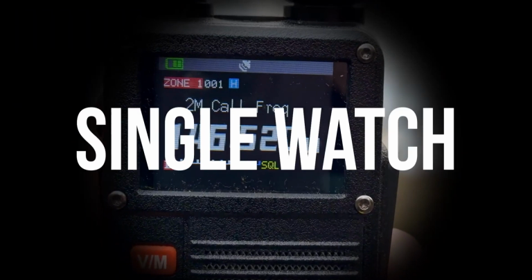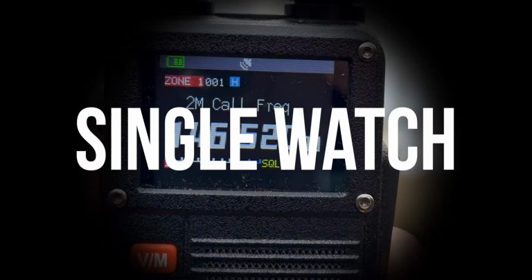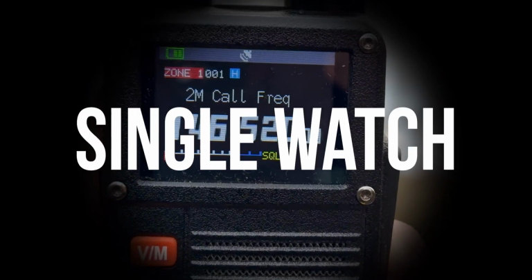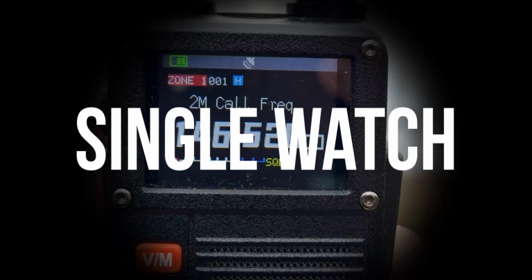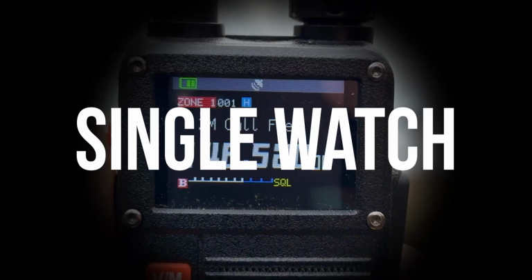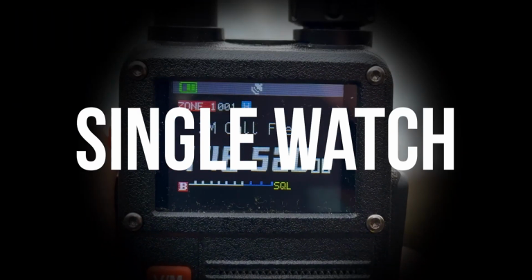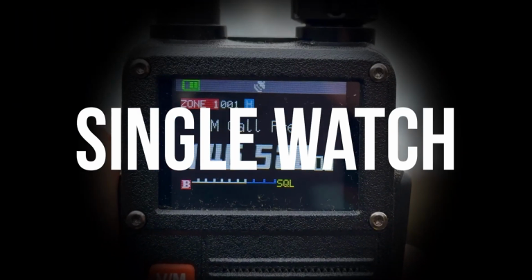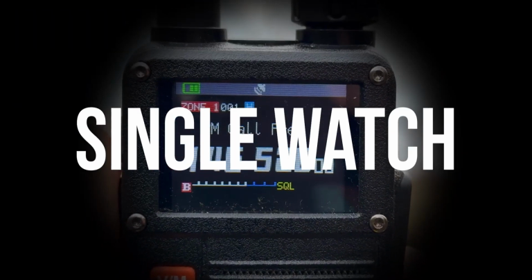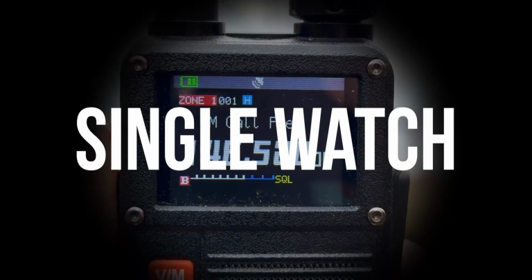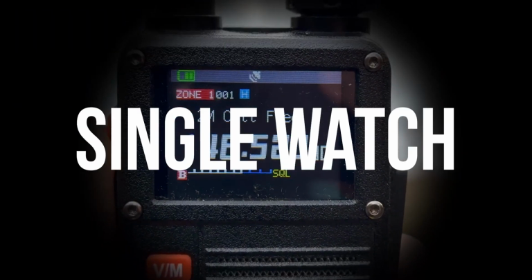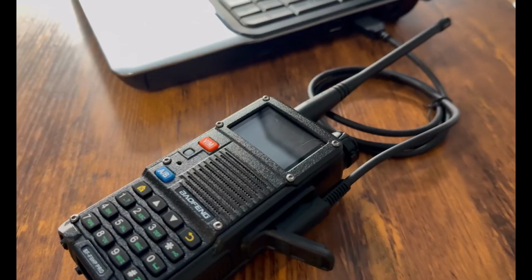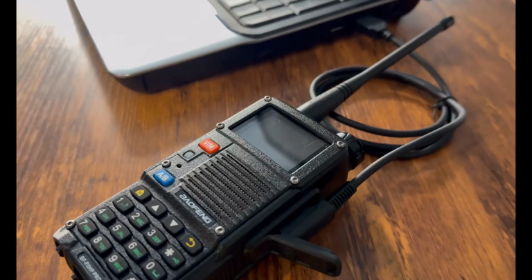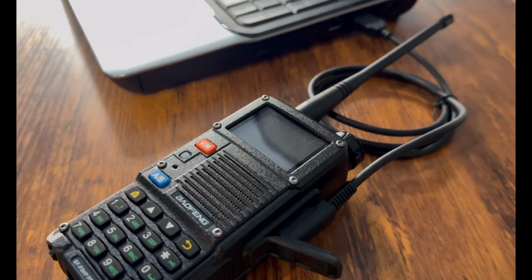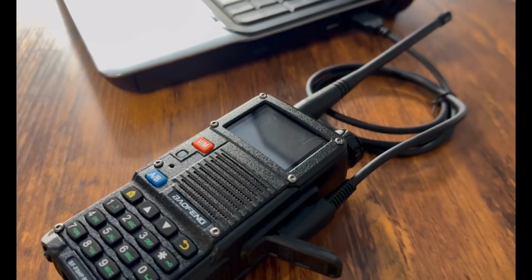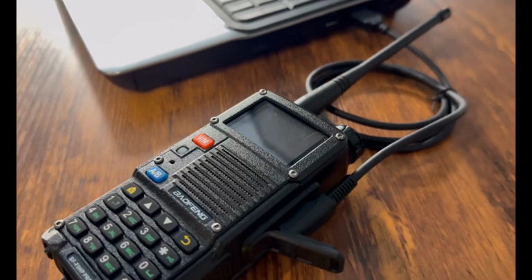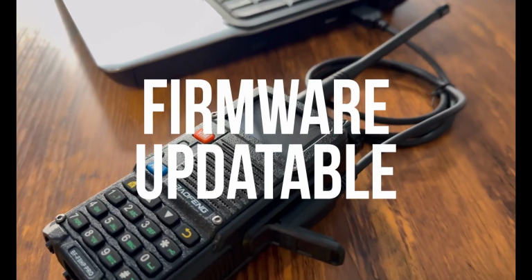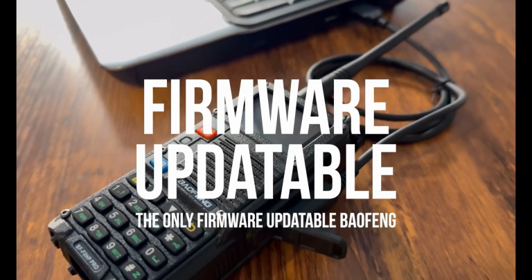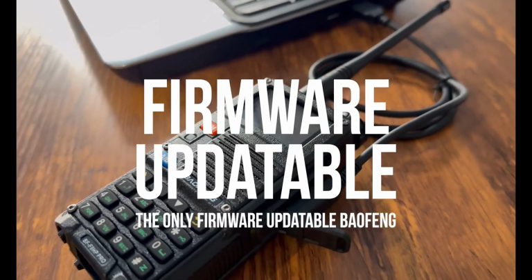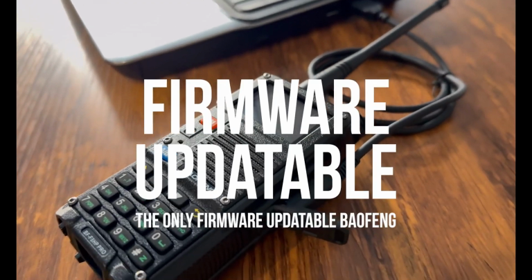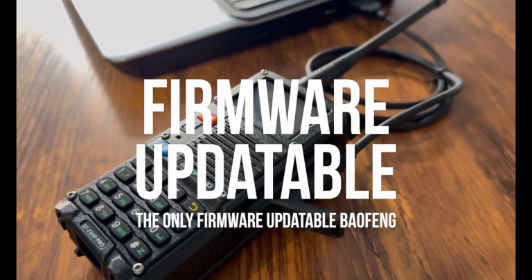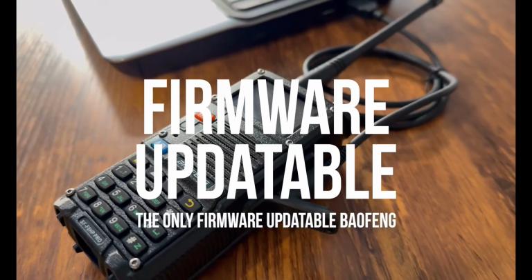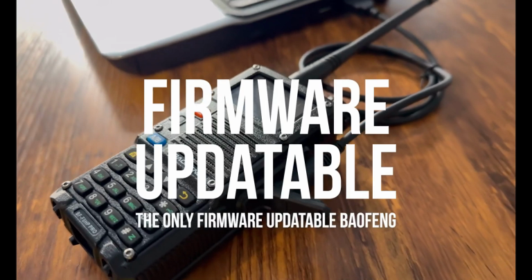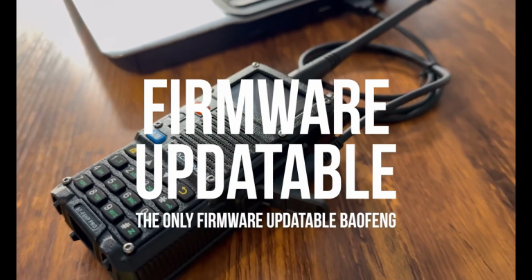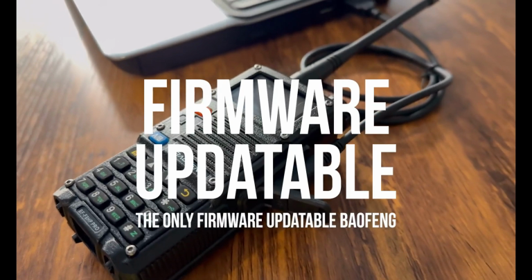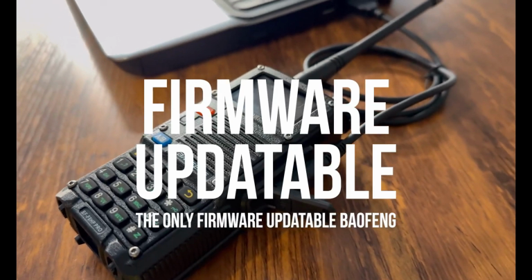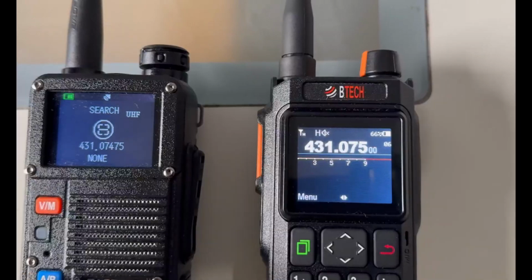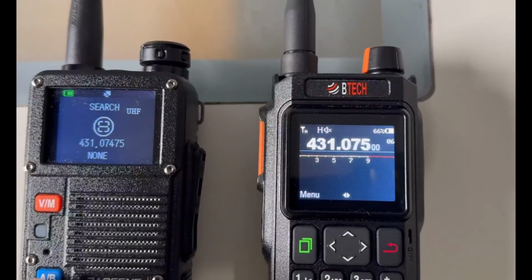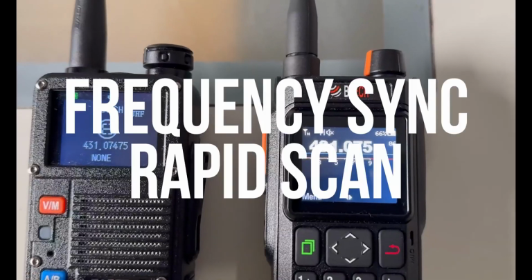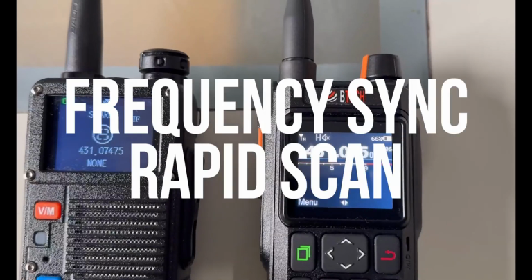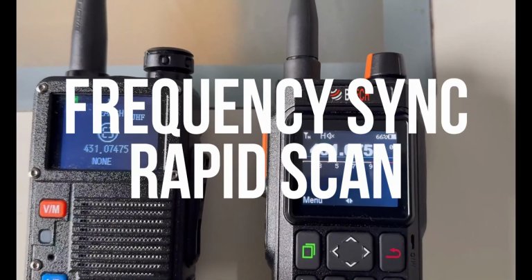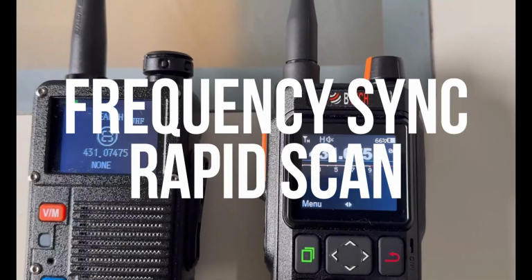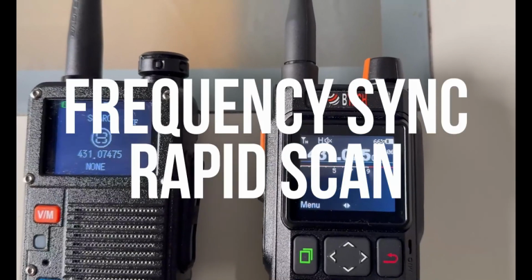If you're interested after watching this review, you can find the live price and purchase link in the description below.